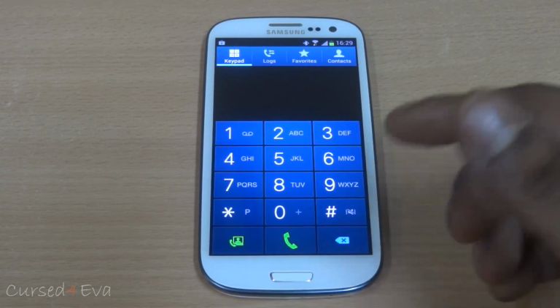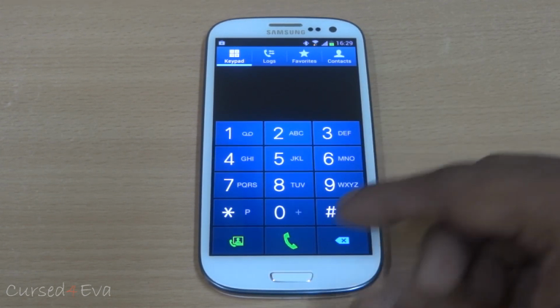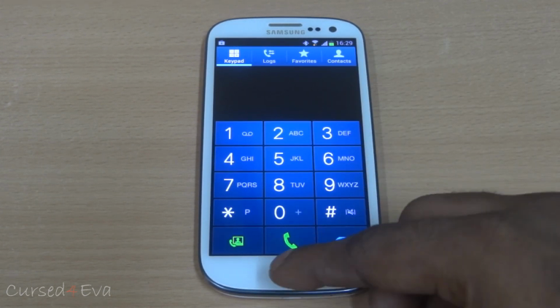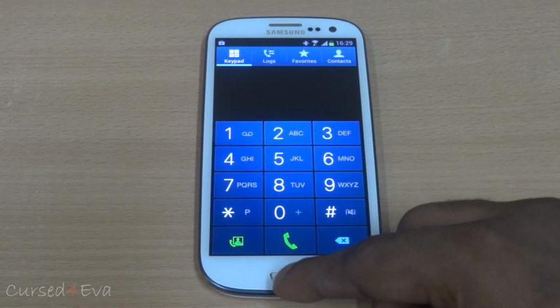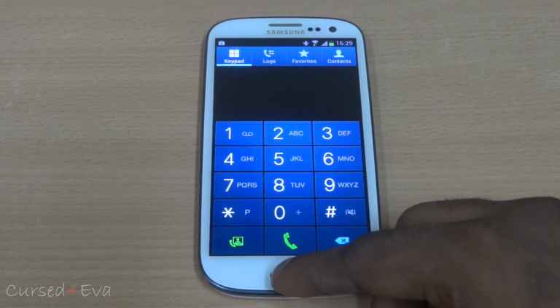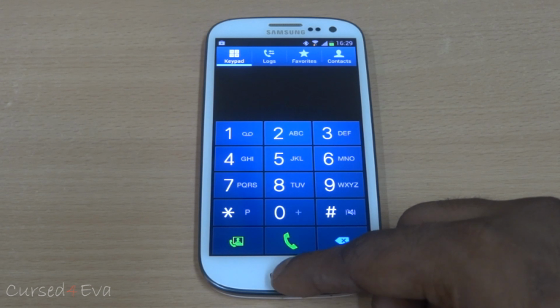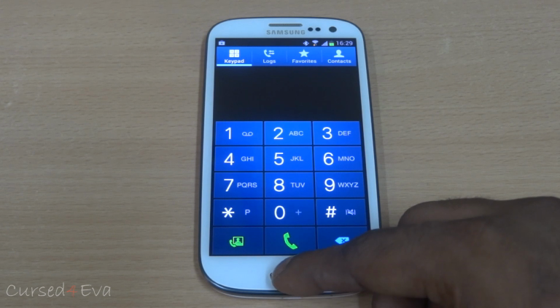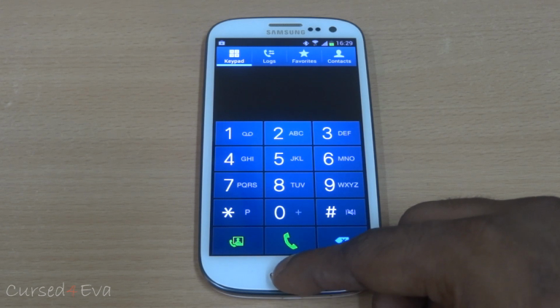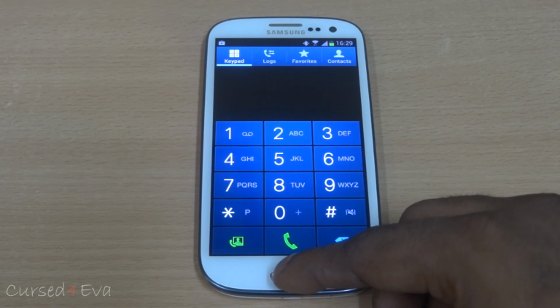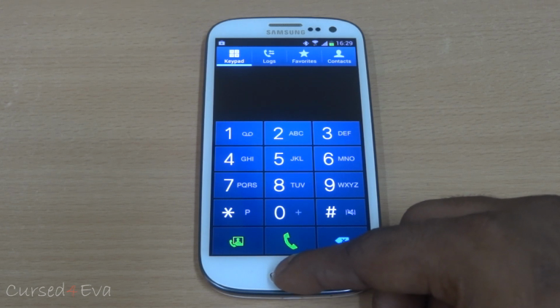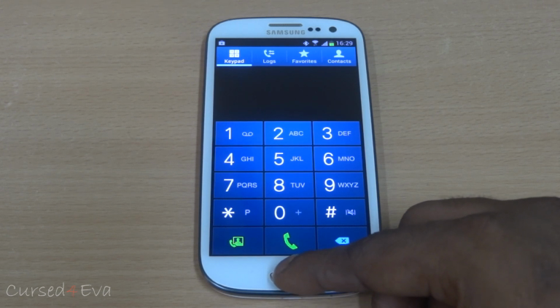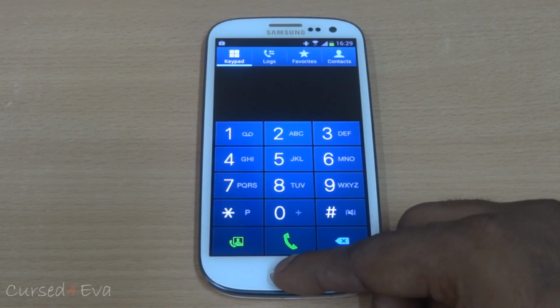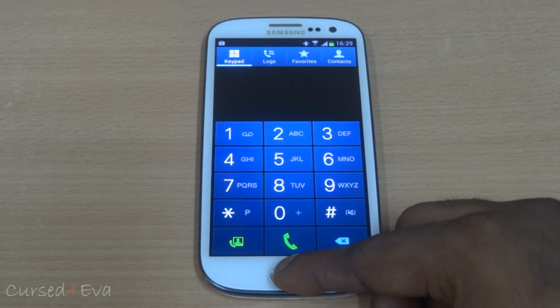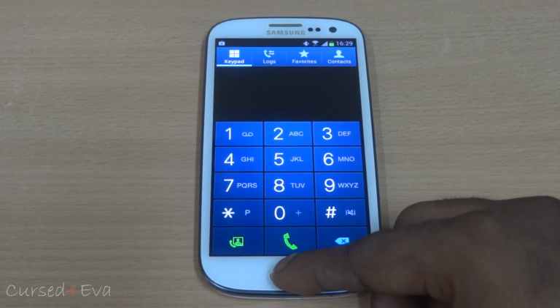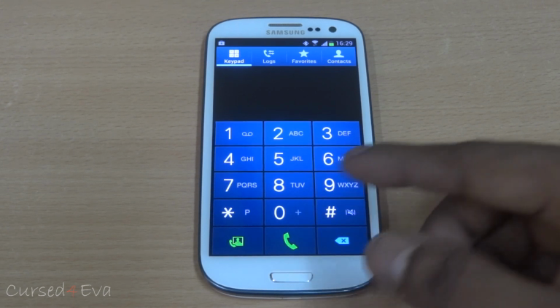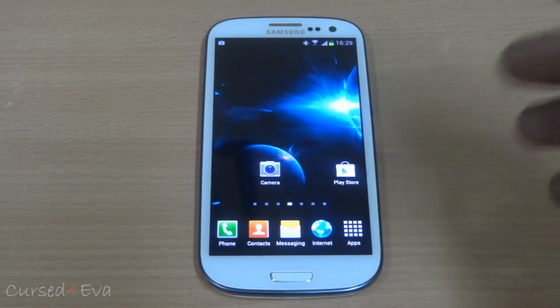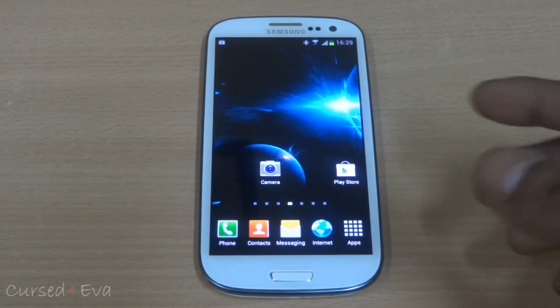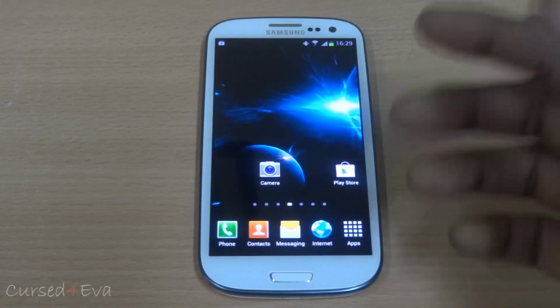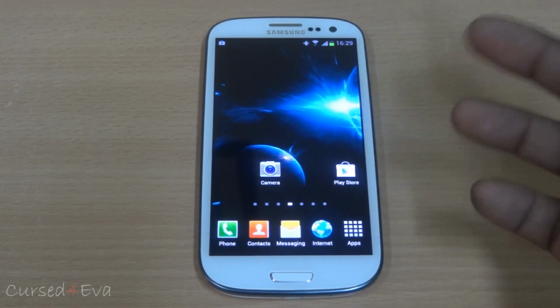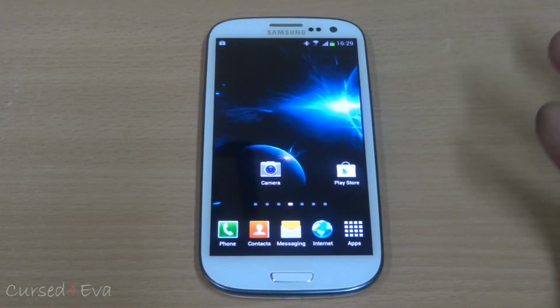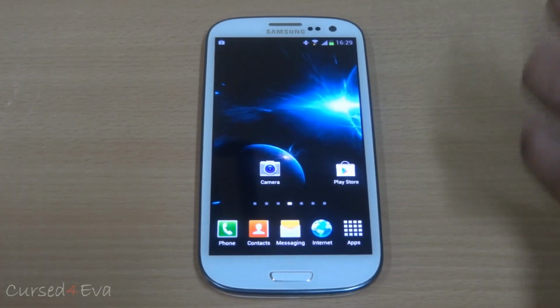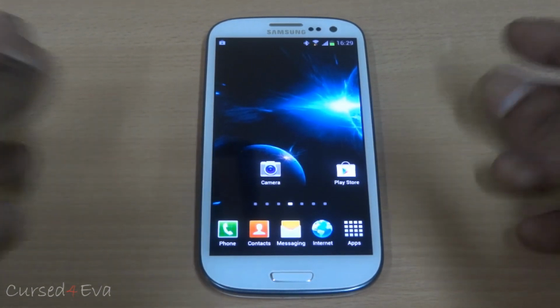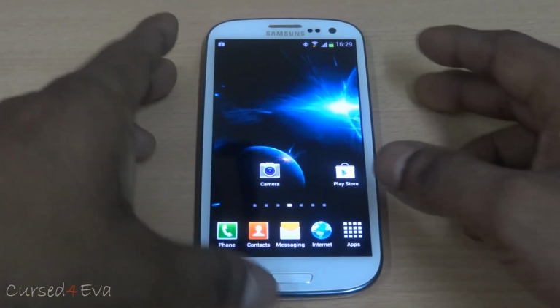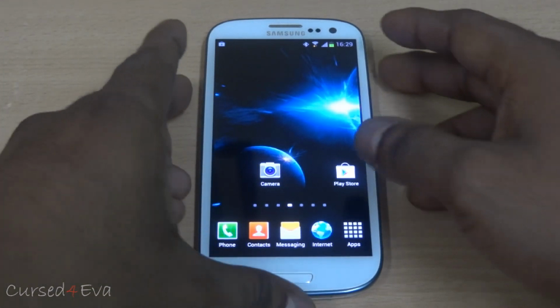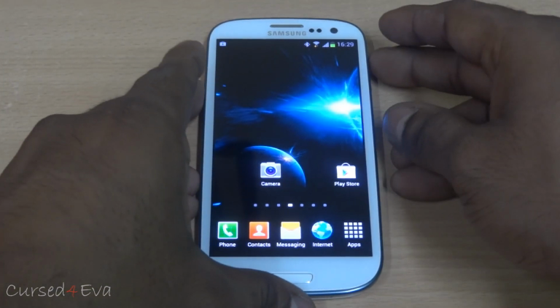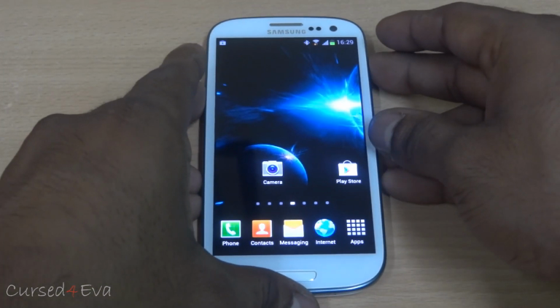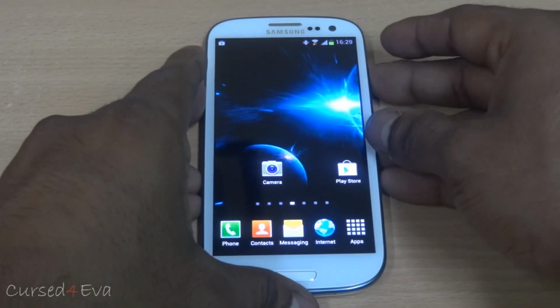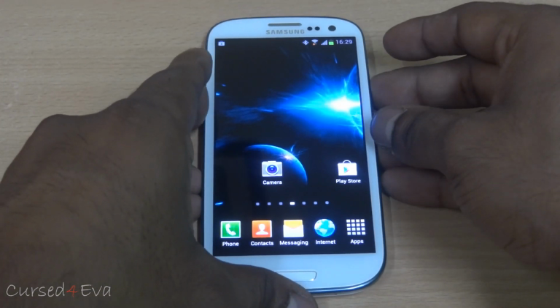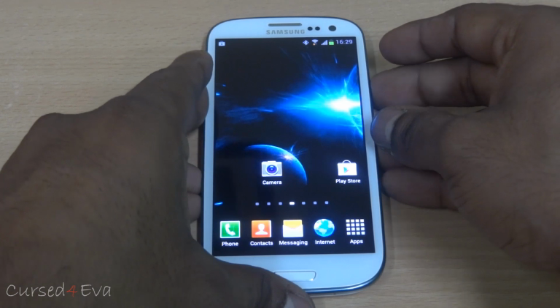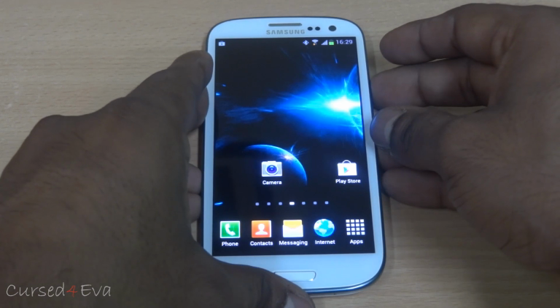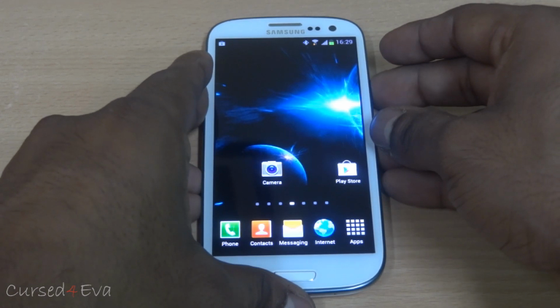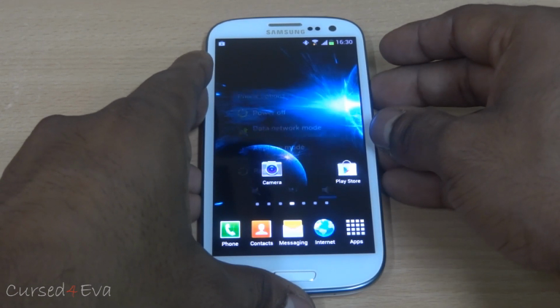Smart dial feature works as well. And as far as boot time goes with this ROM, it's pretty fast as well.